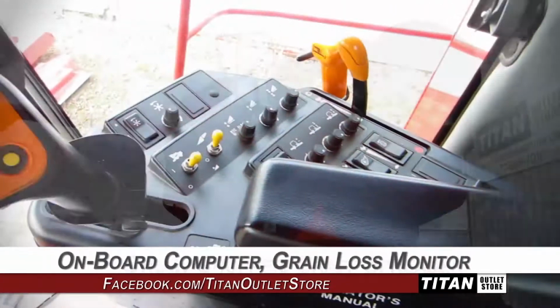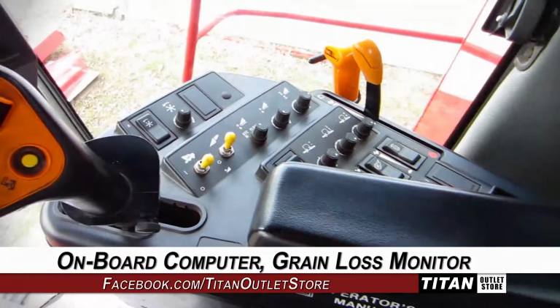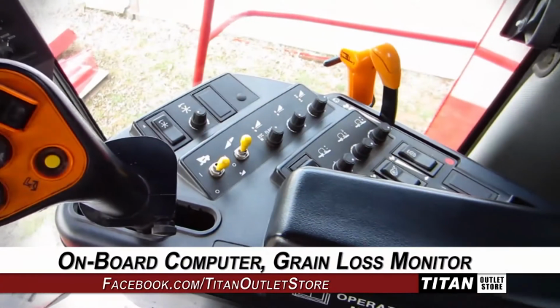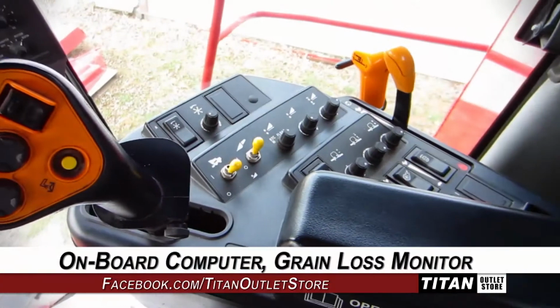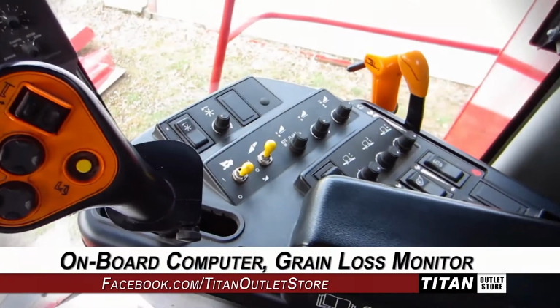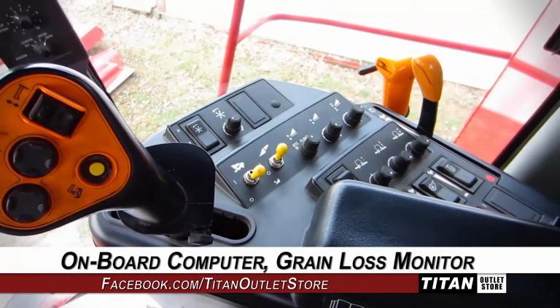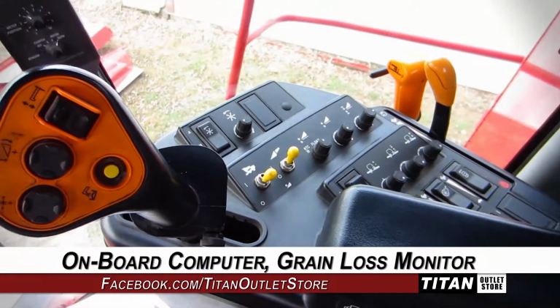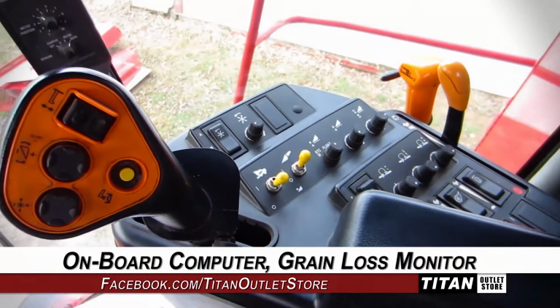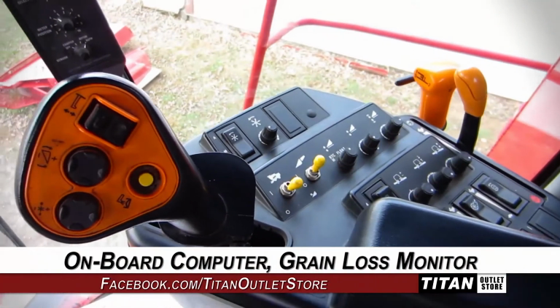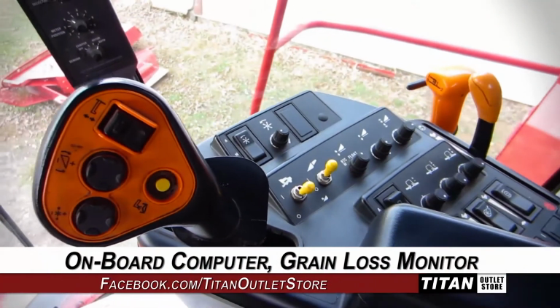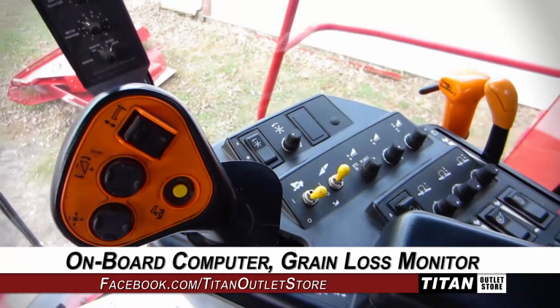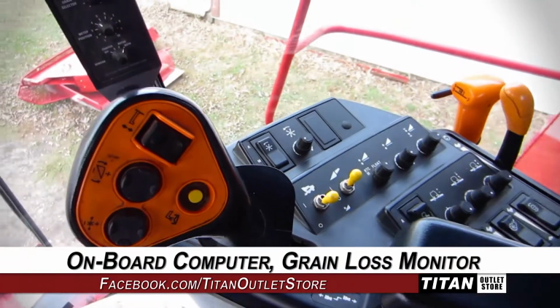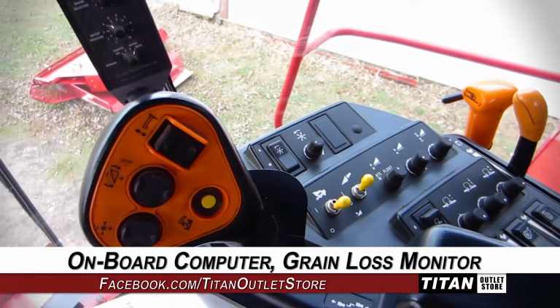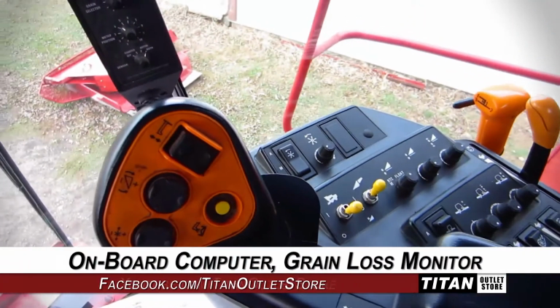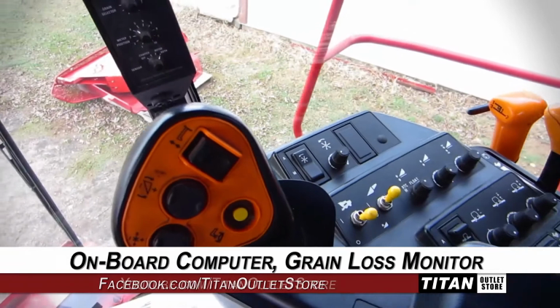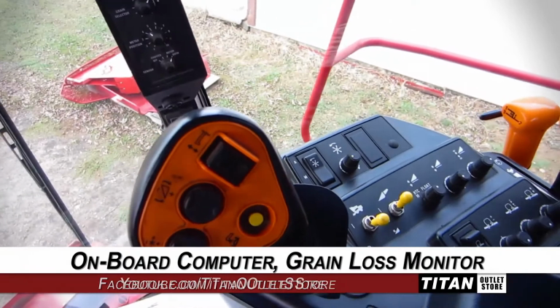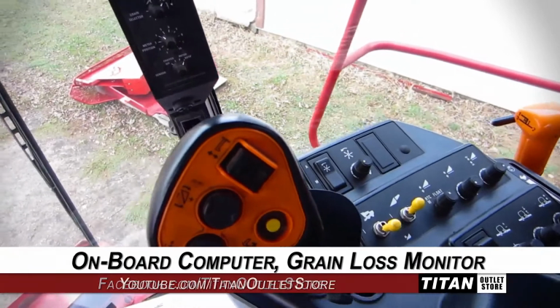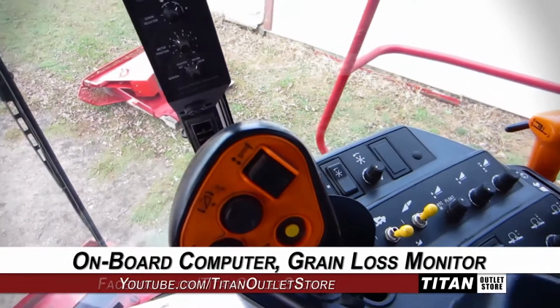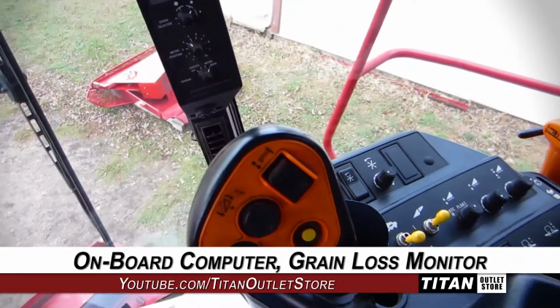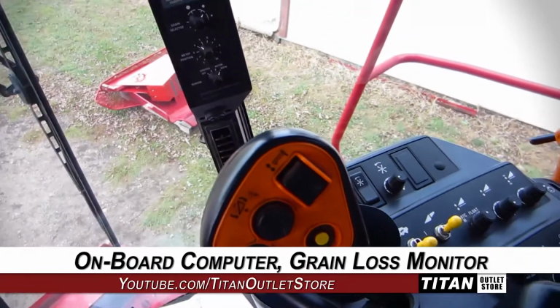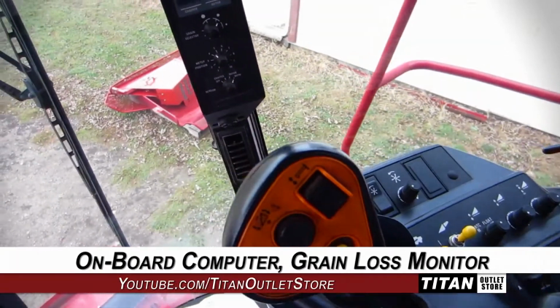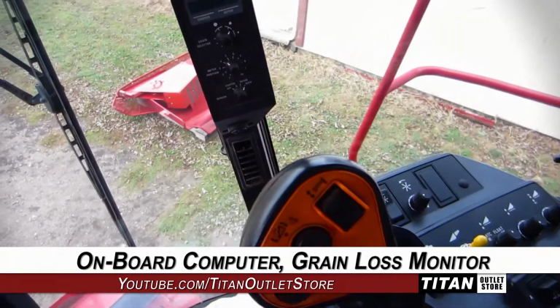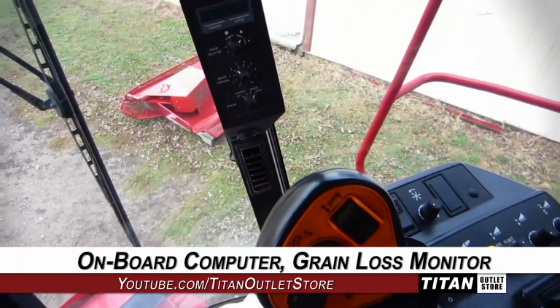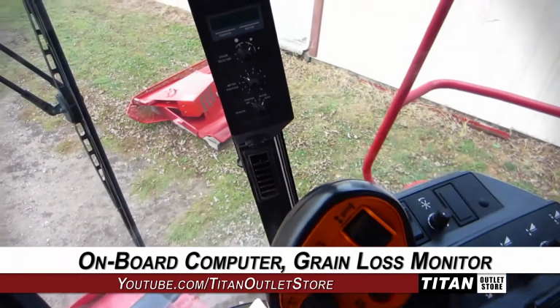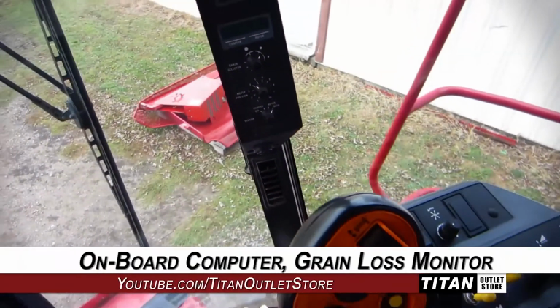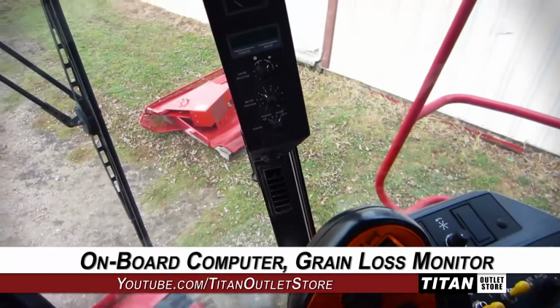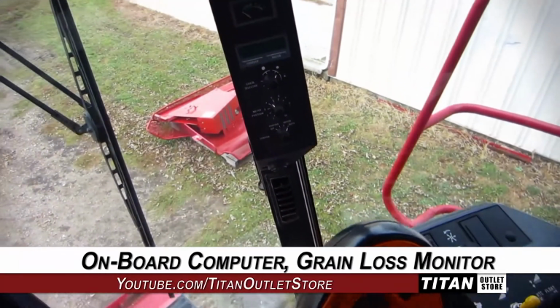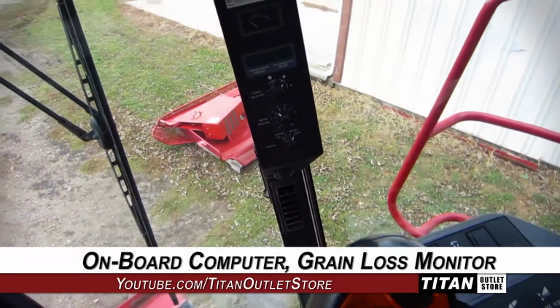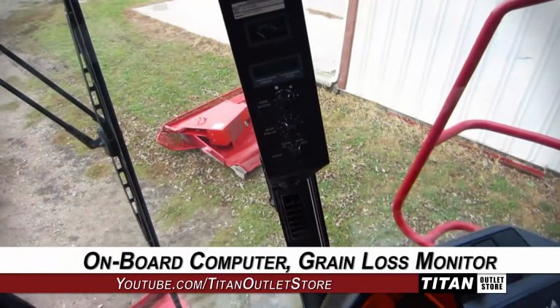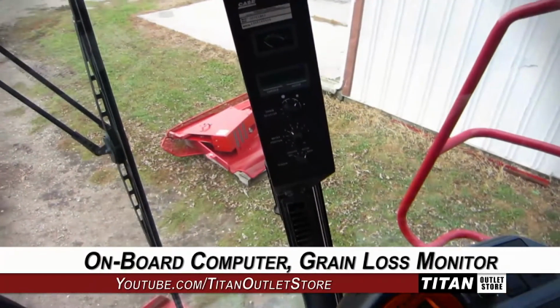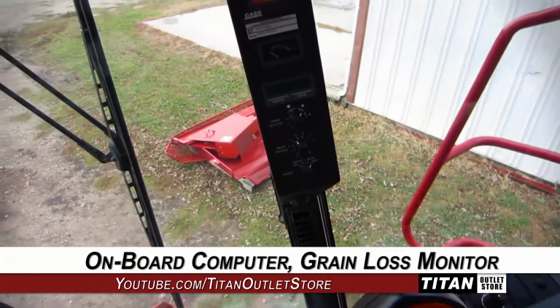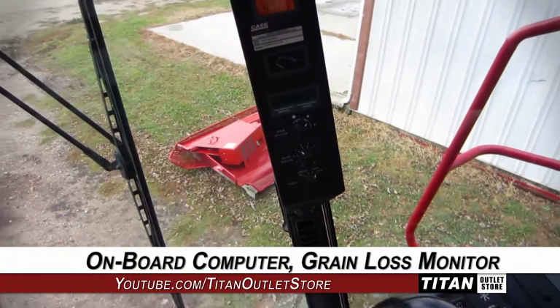Moving up to the cab, which is decked out with an onboard computer, grain loss, and yield moisture monitoring.